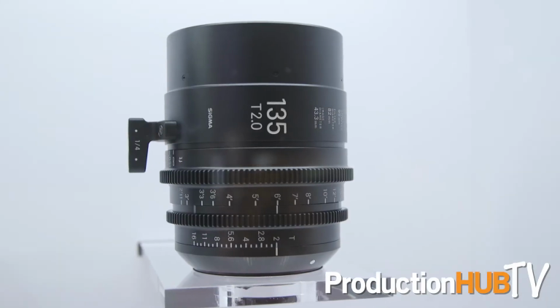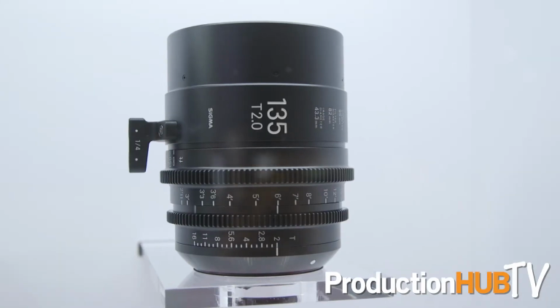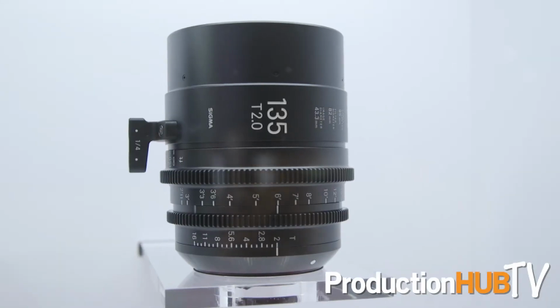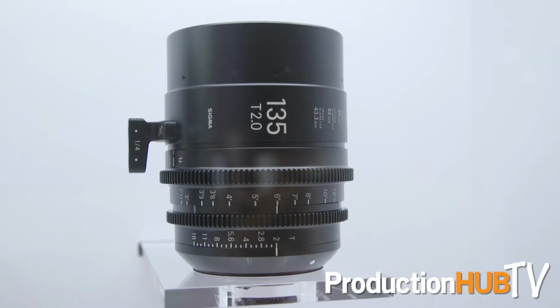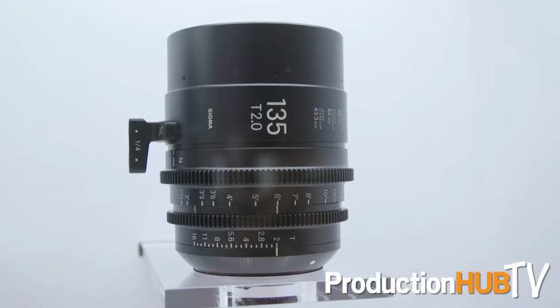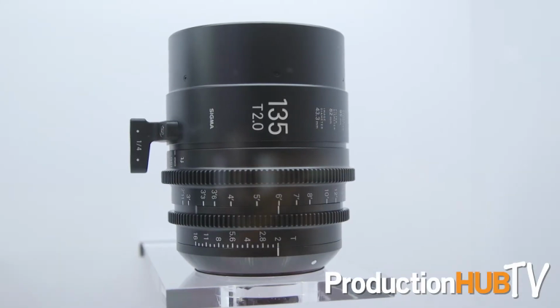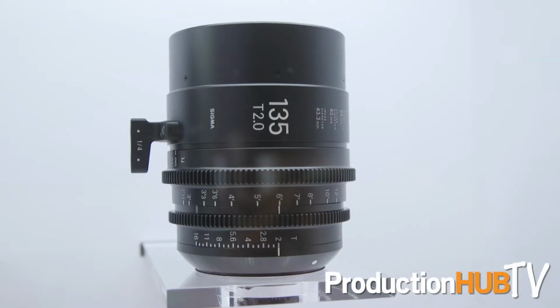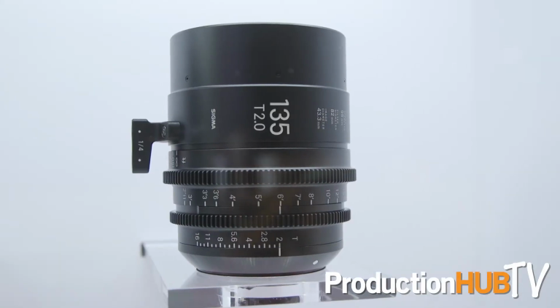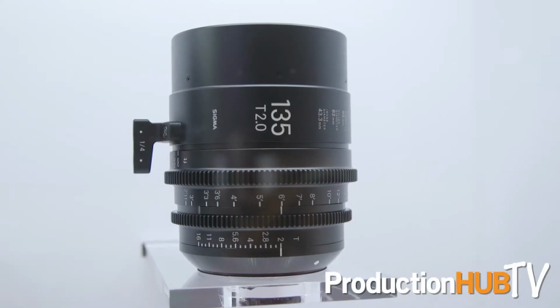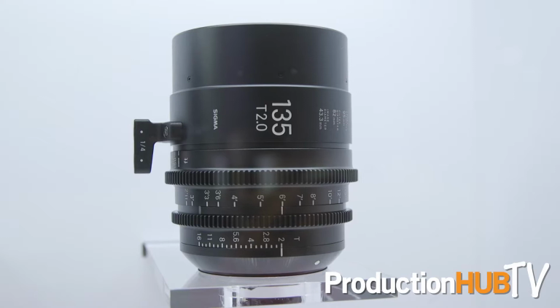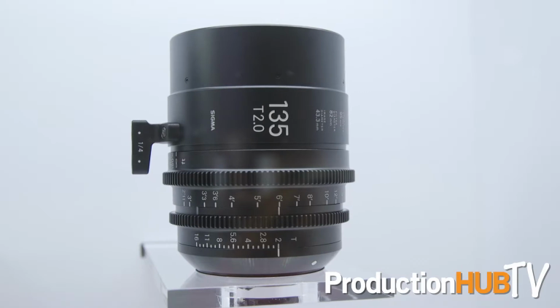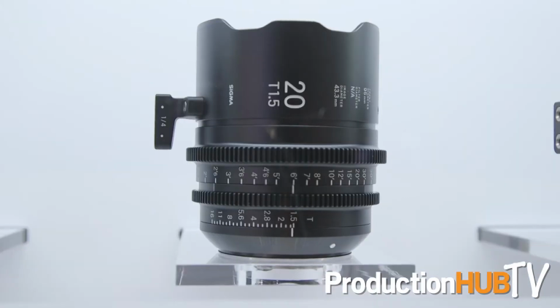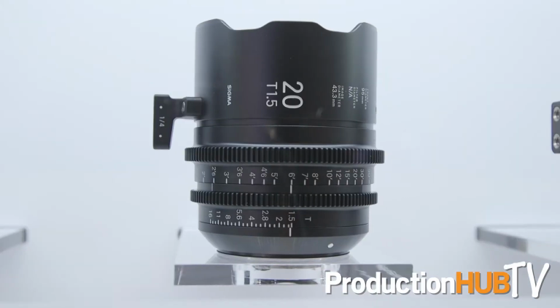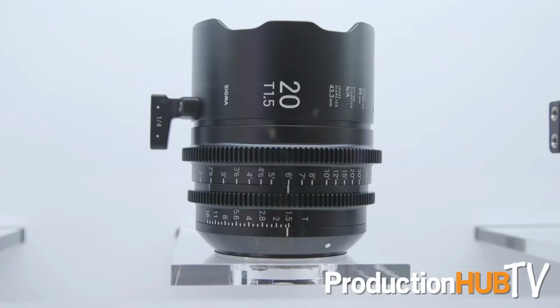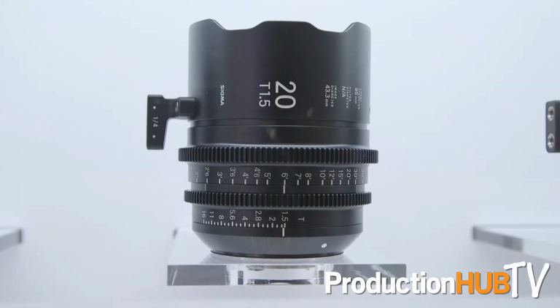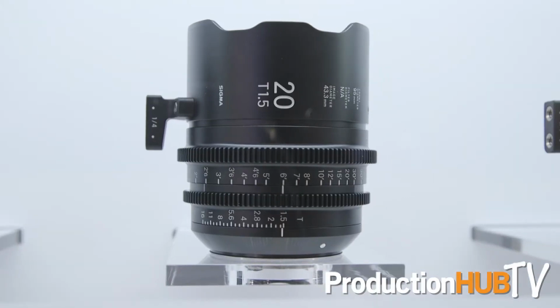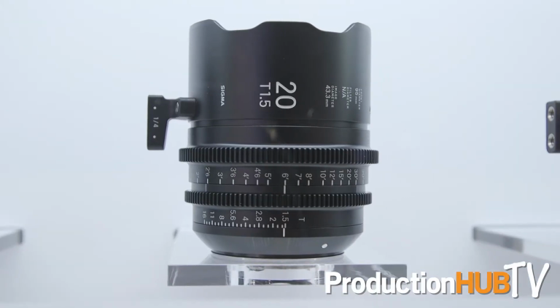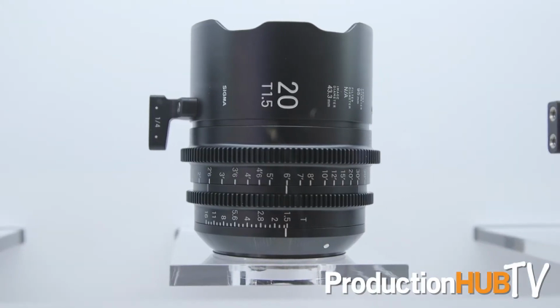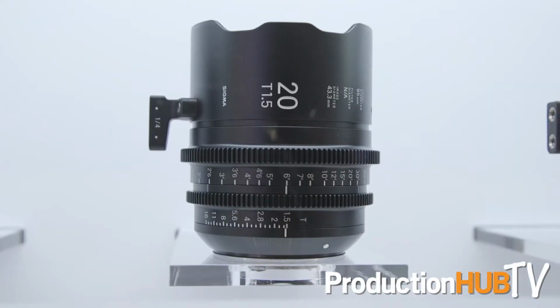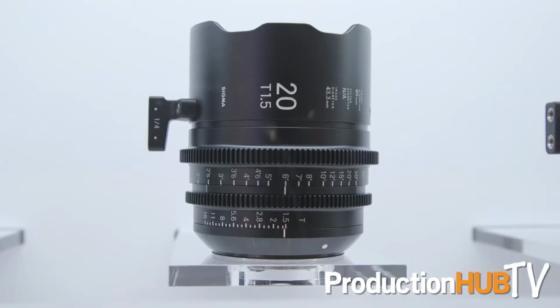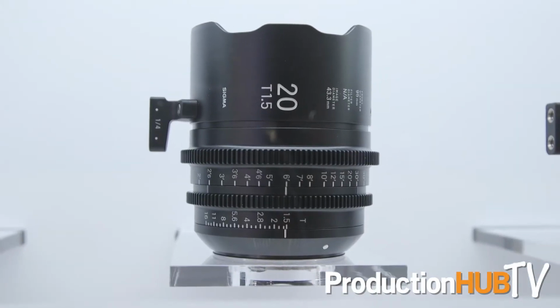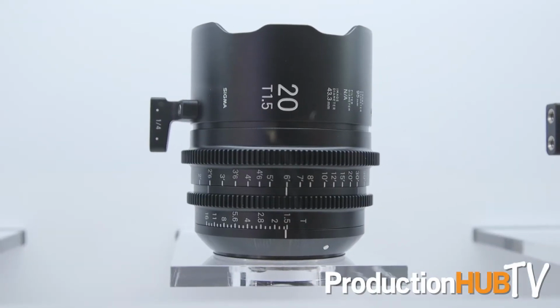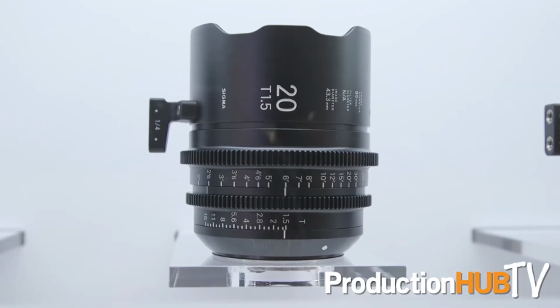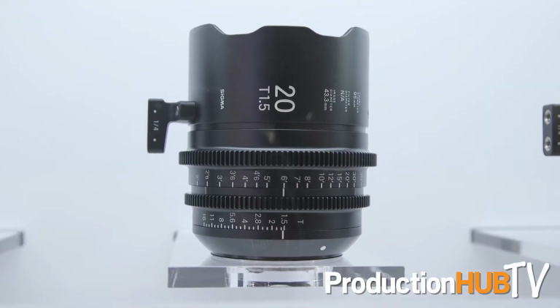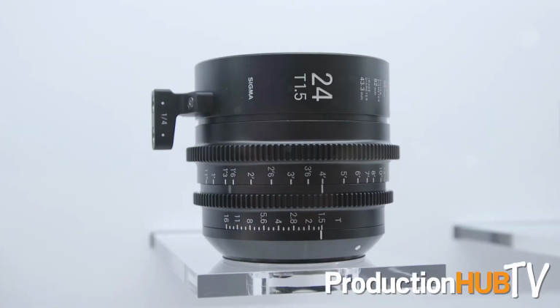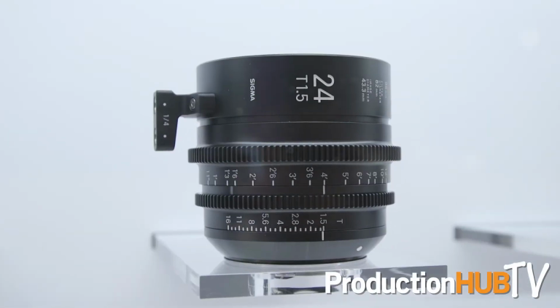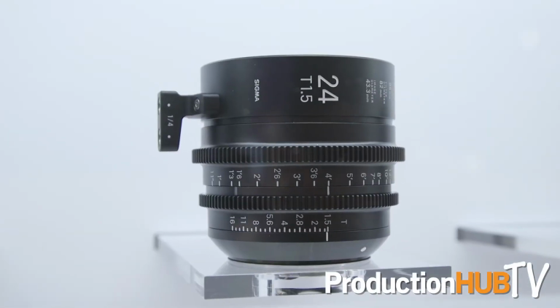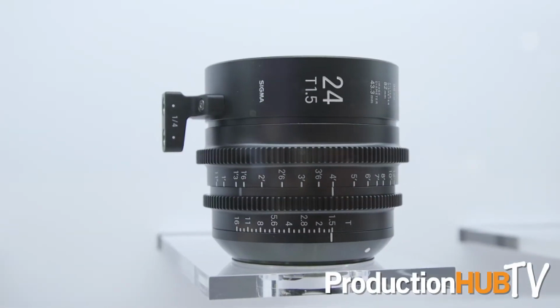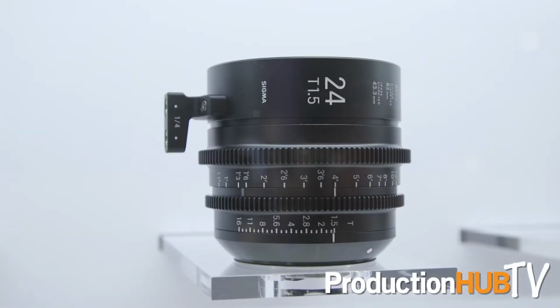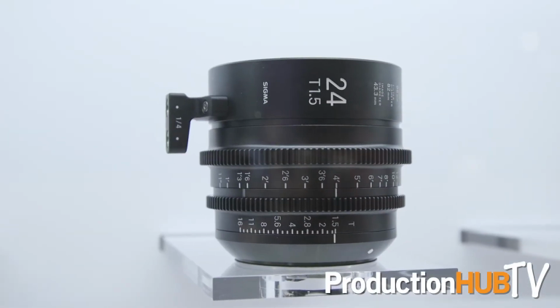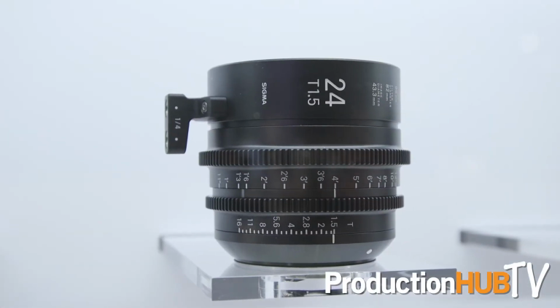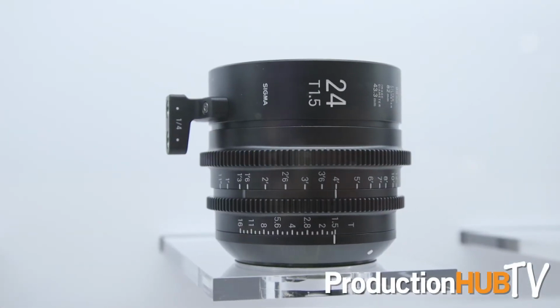Those are the latest additions to our prime lenses. For our primes, these are going to be available next month in Canon and Sony mount for the price of $3,500.